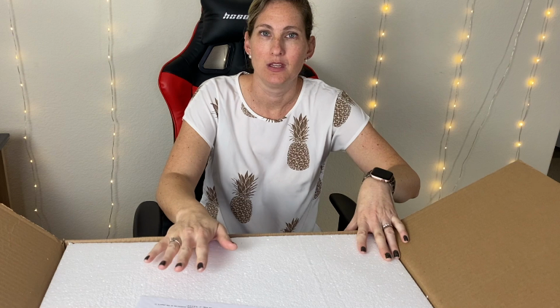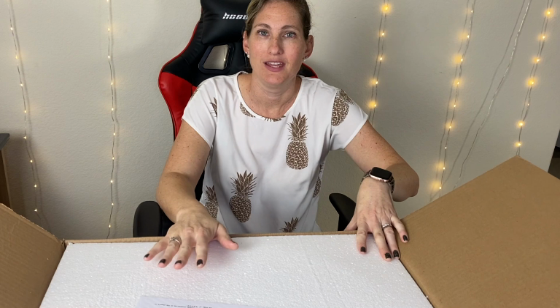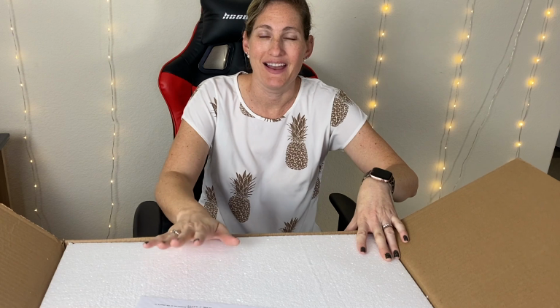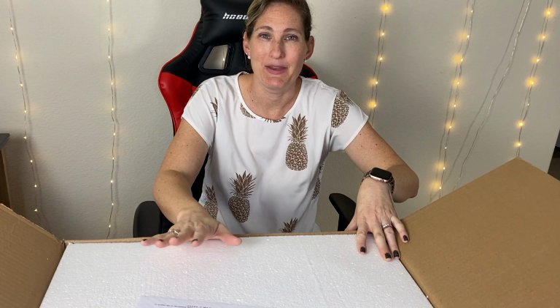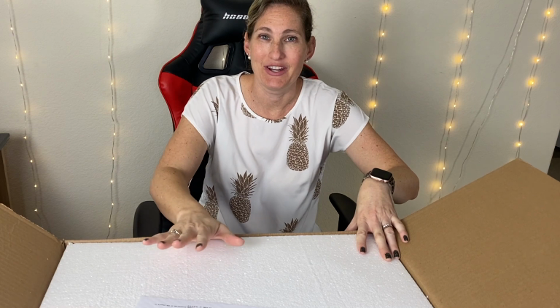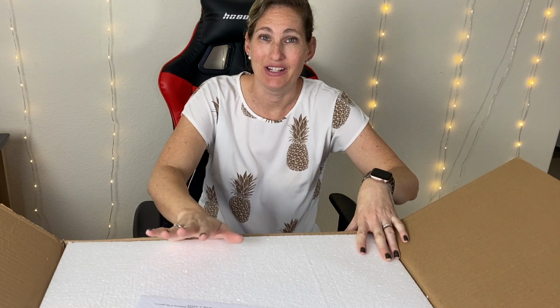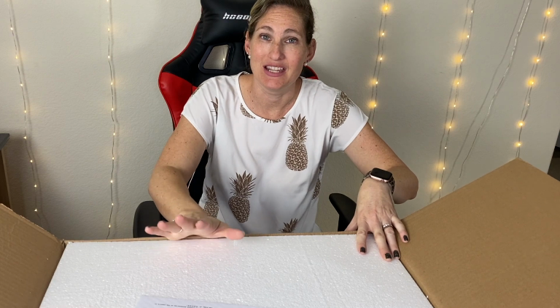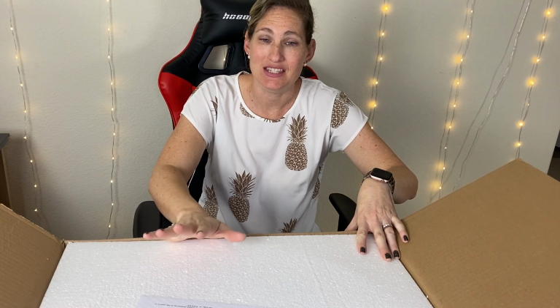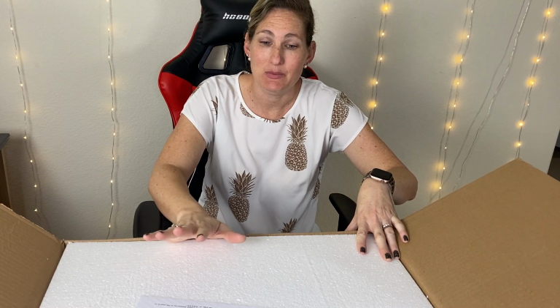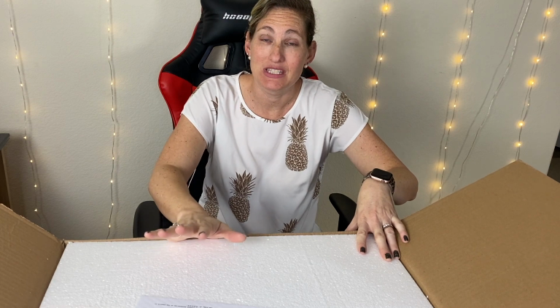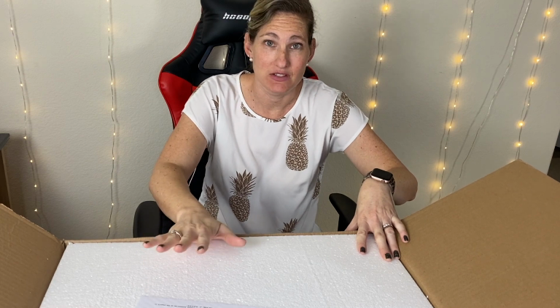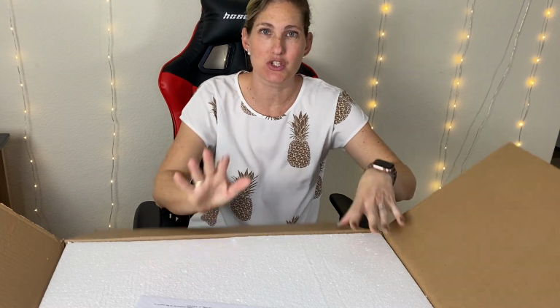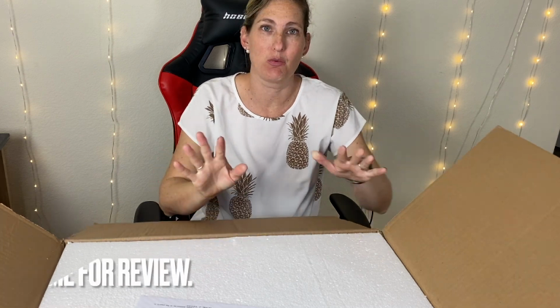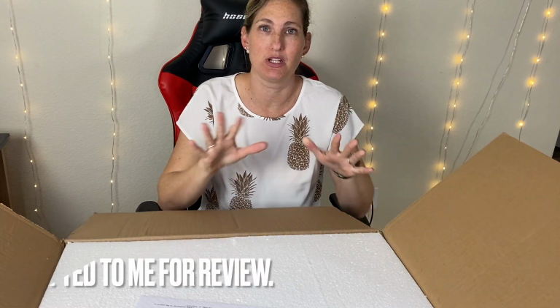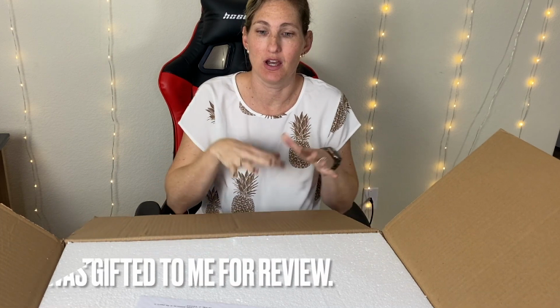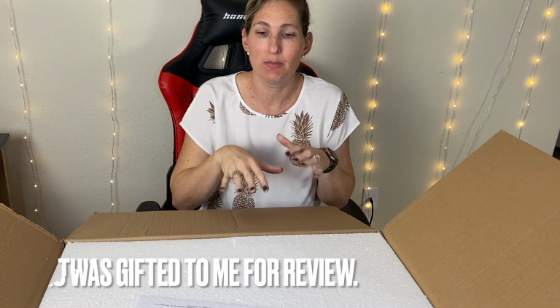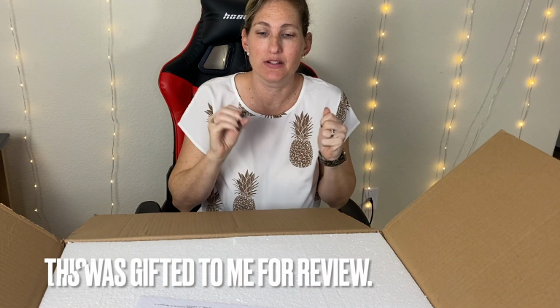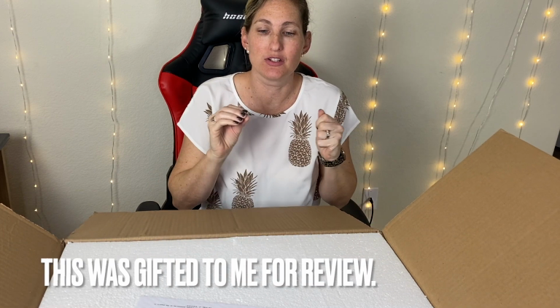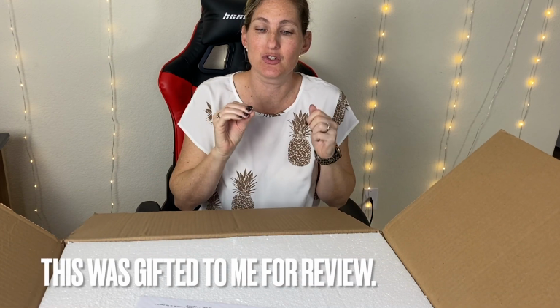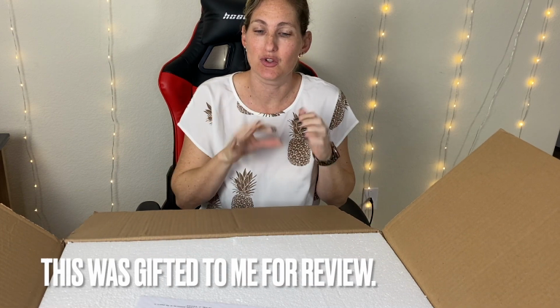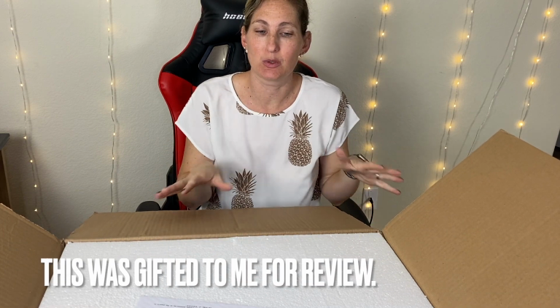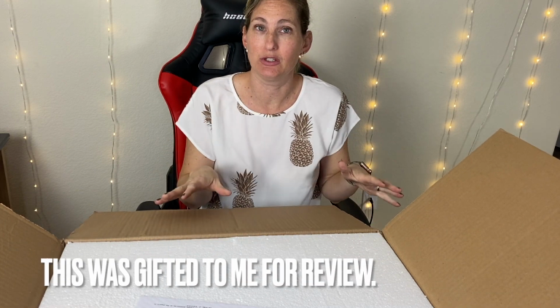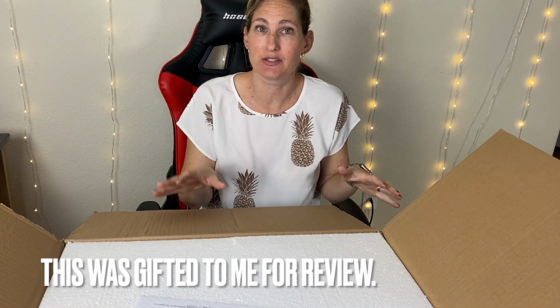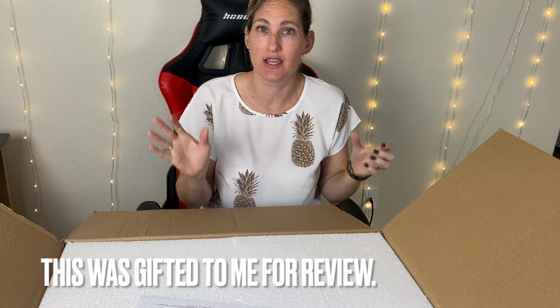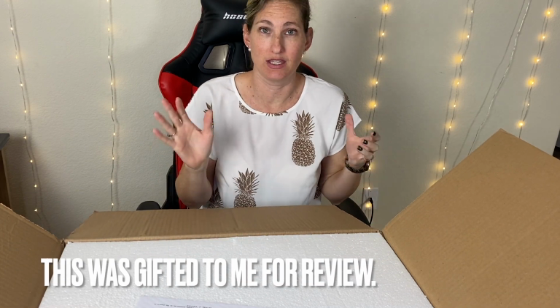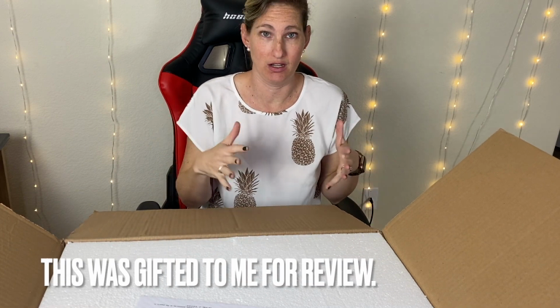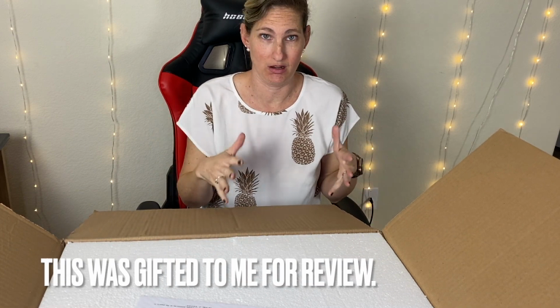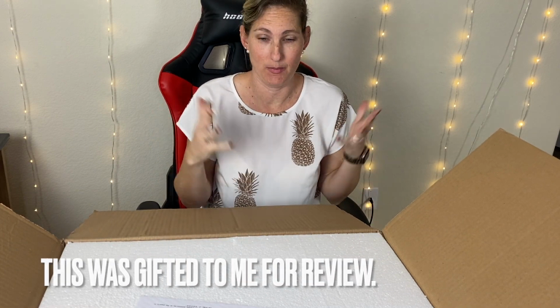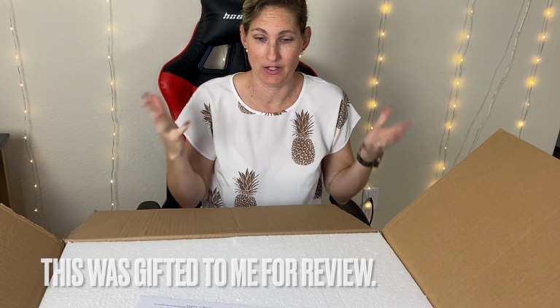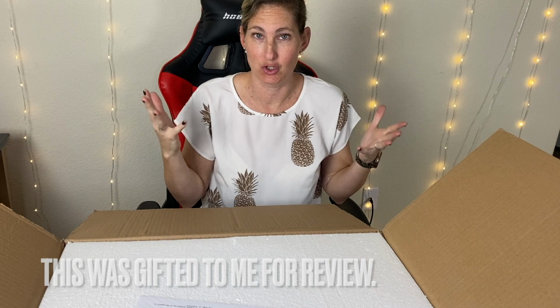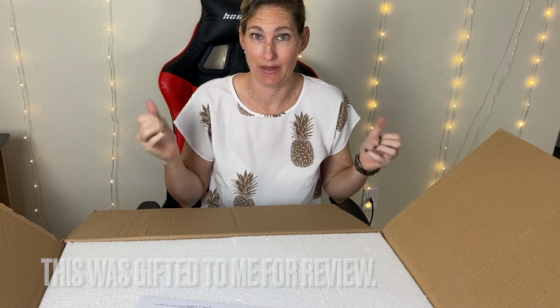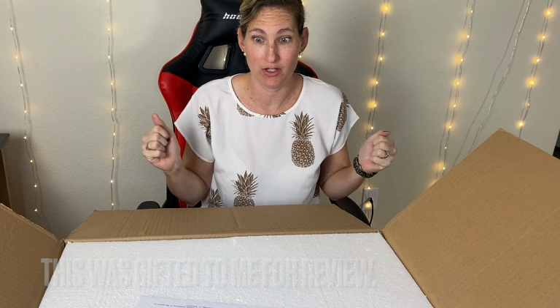Hi, I'm Erin and this light was gifted so I wanted to unbox it, show you what it looks like, get it hung up and show you my thoughts.